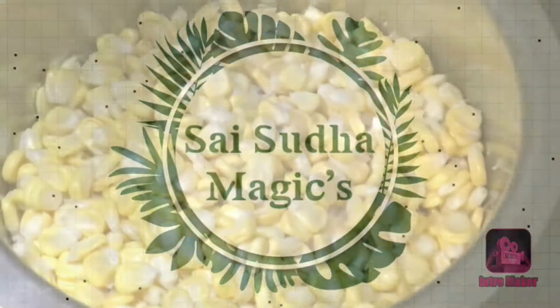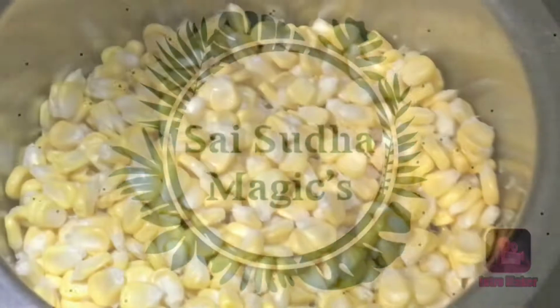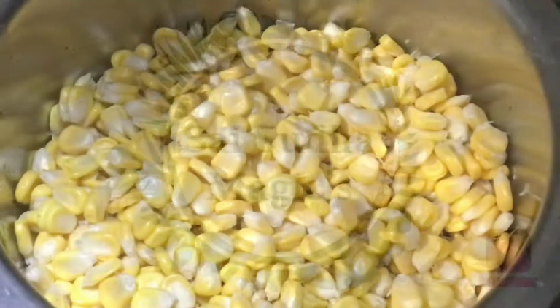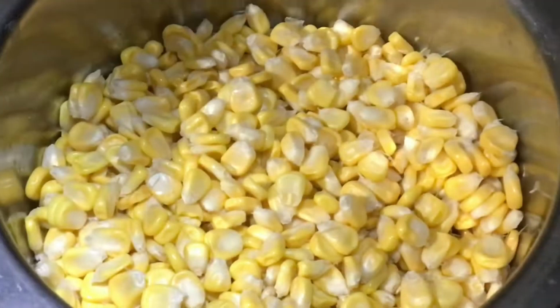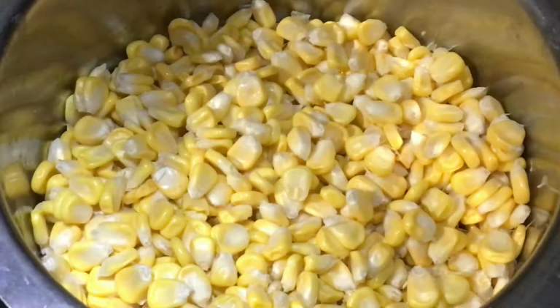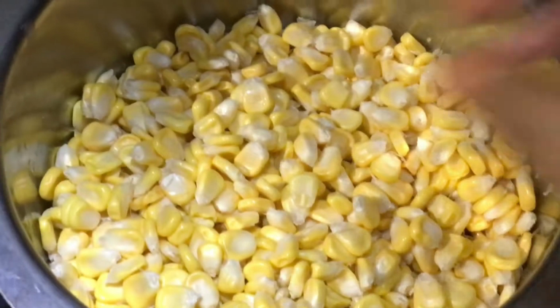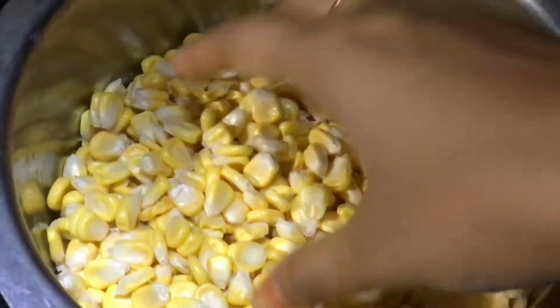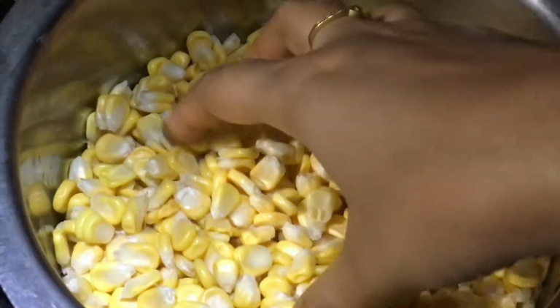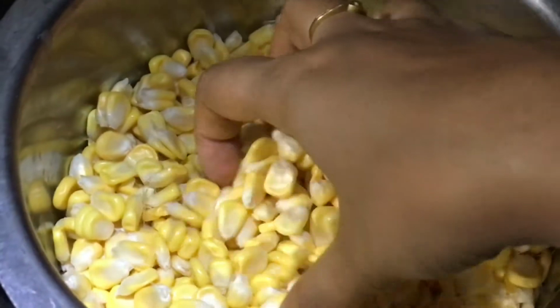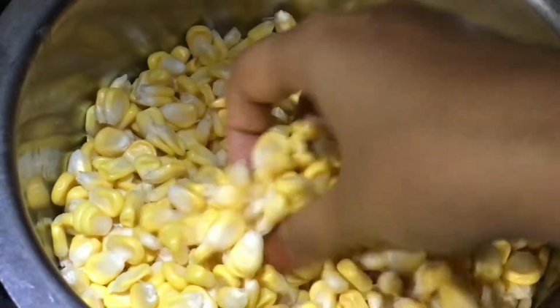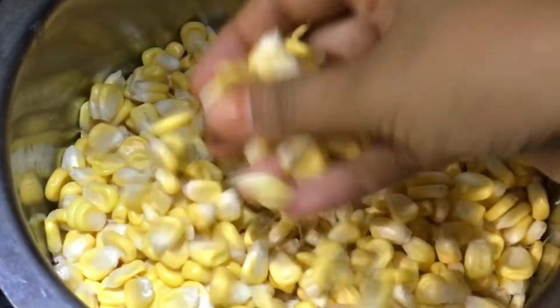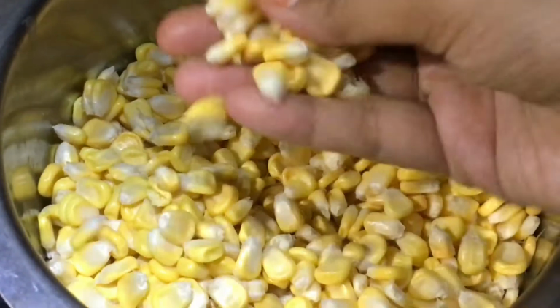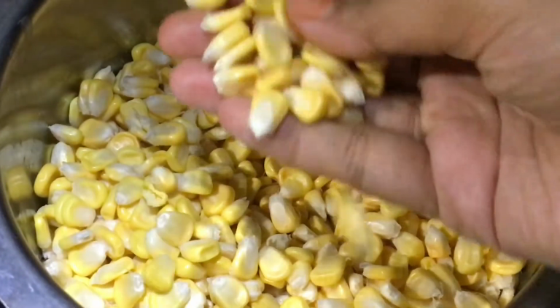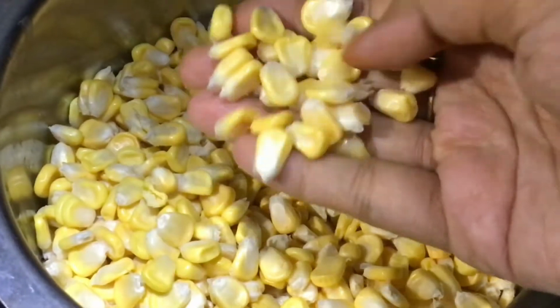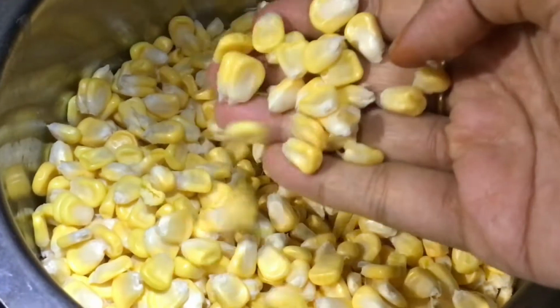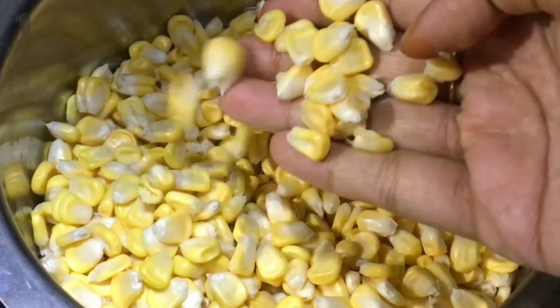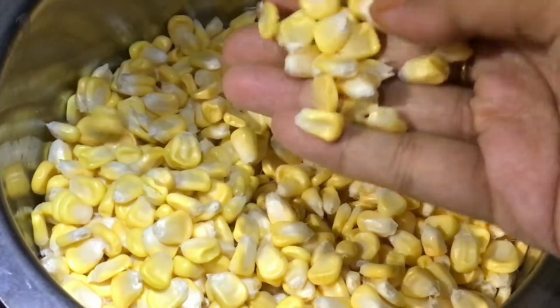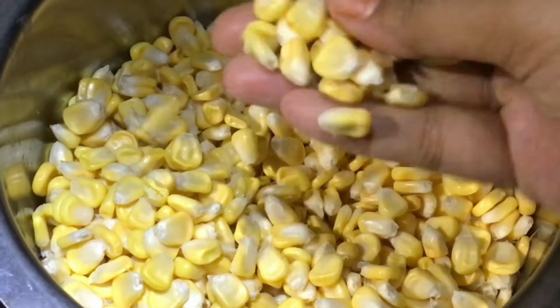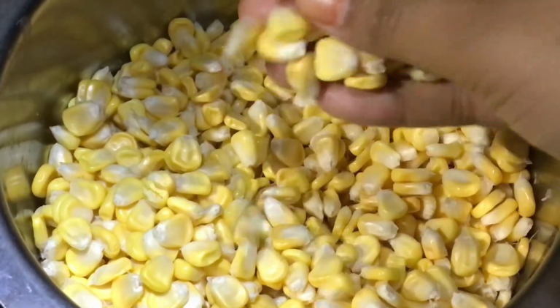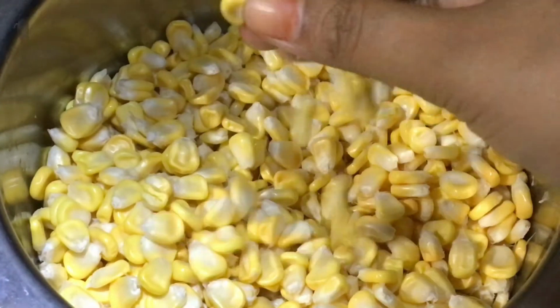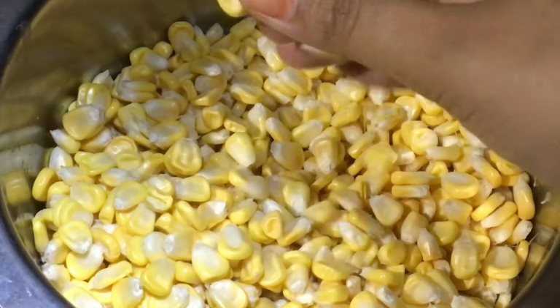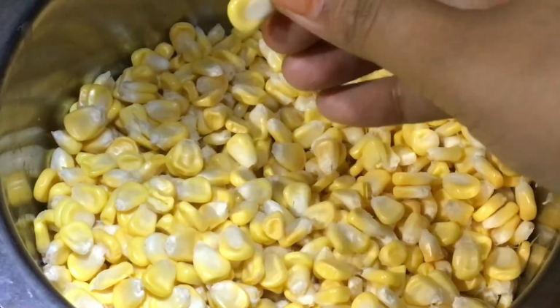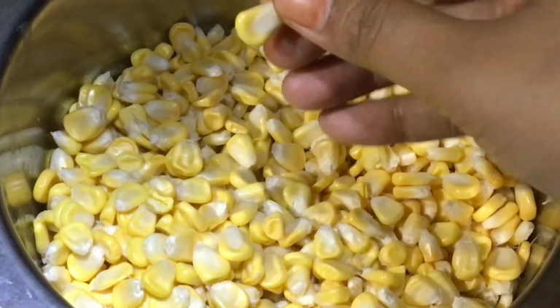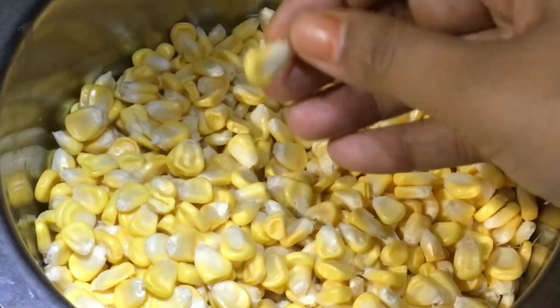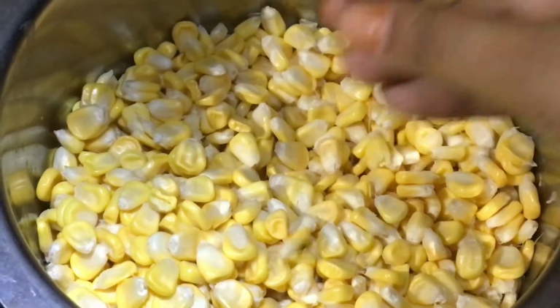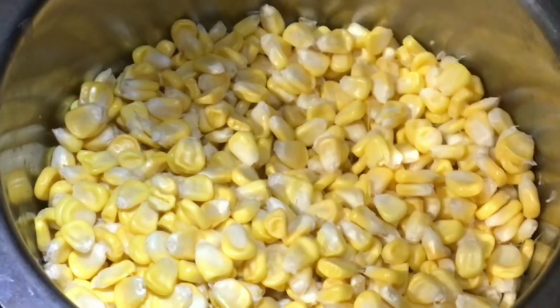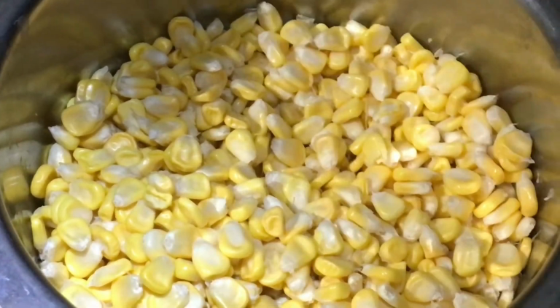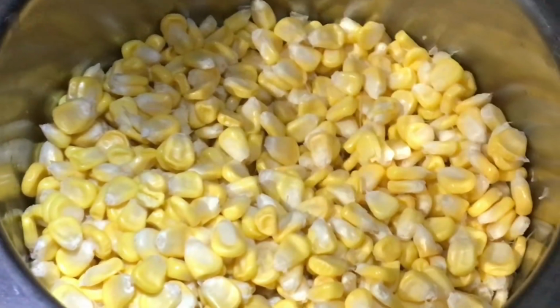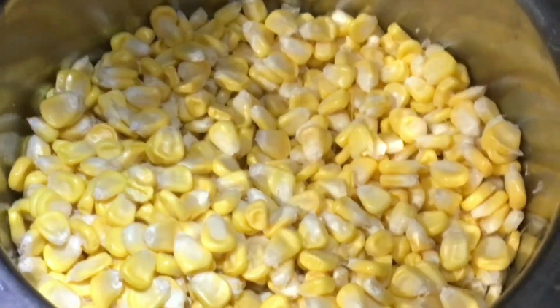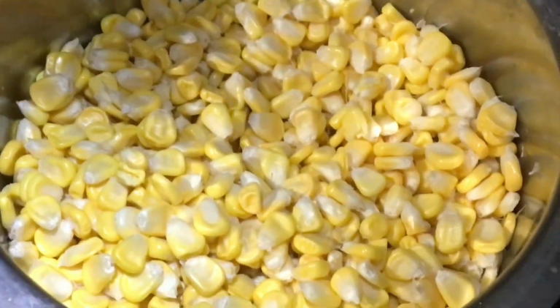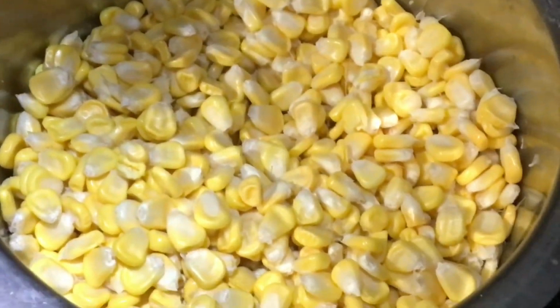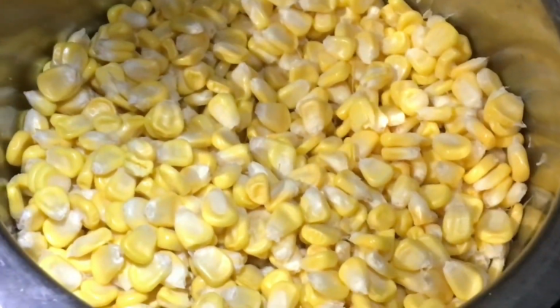Hey everyone! Welcome back to my channel! Today, I'm going to show you a simple and easy recipe for 3 corn recipes.